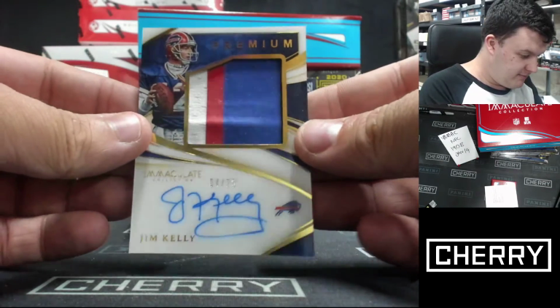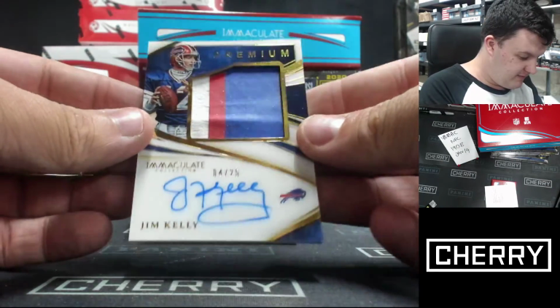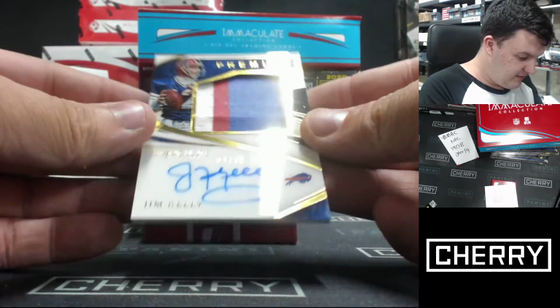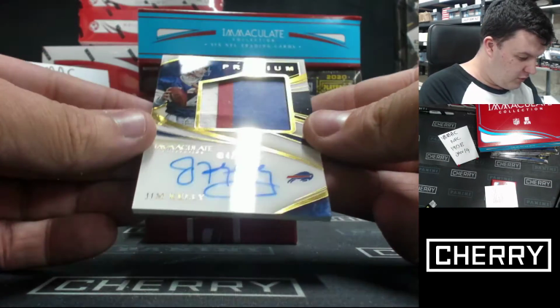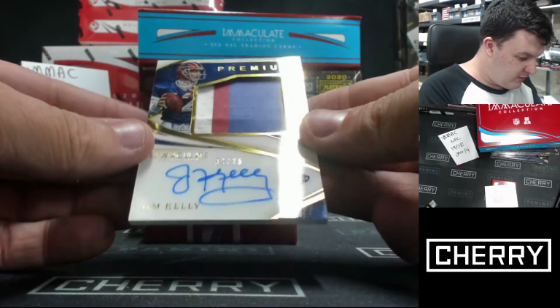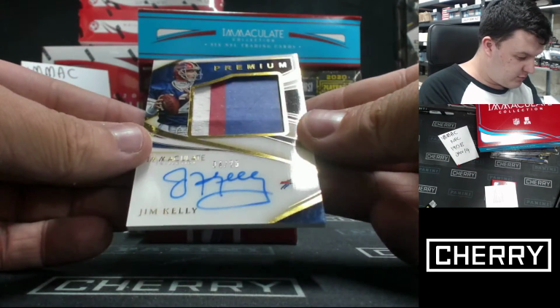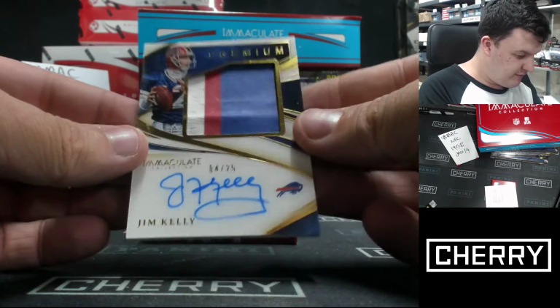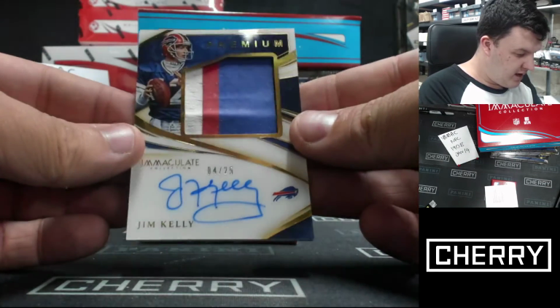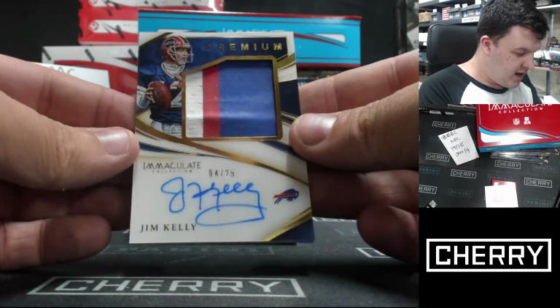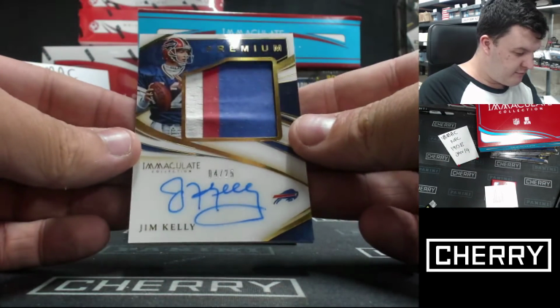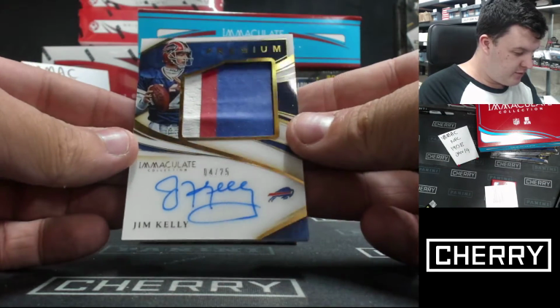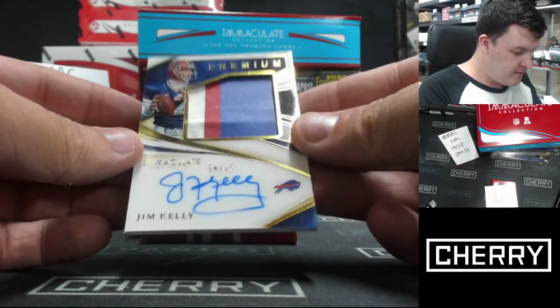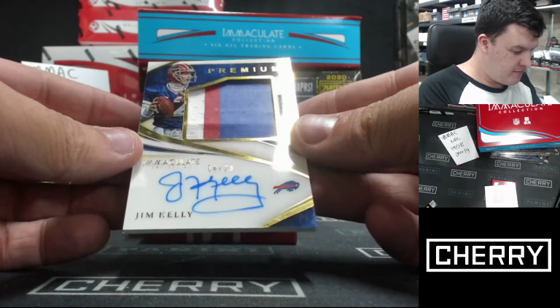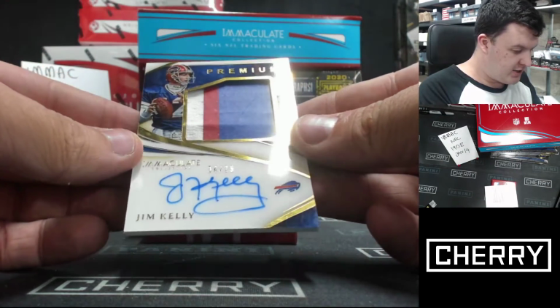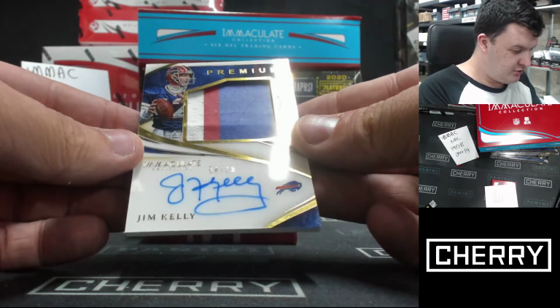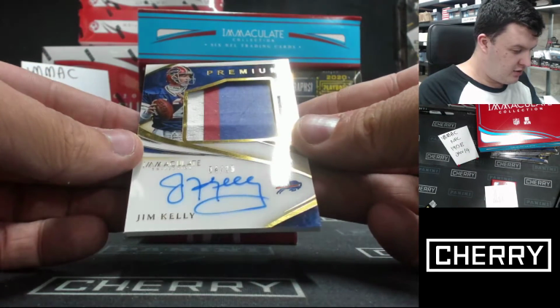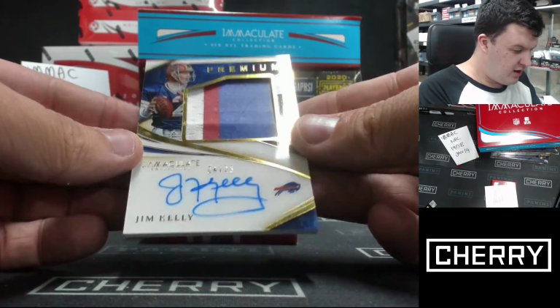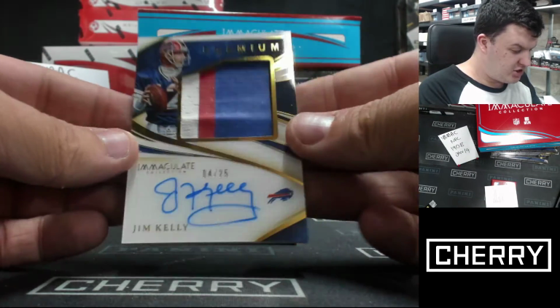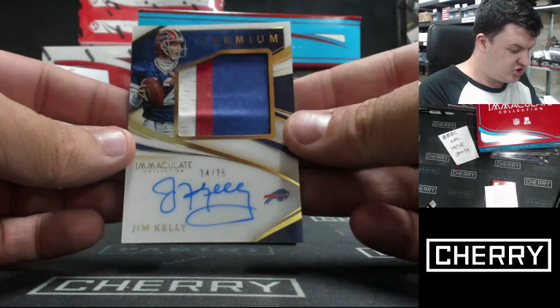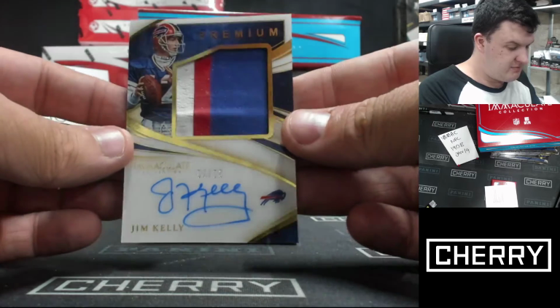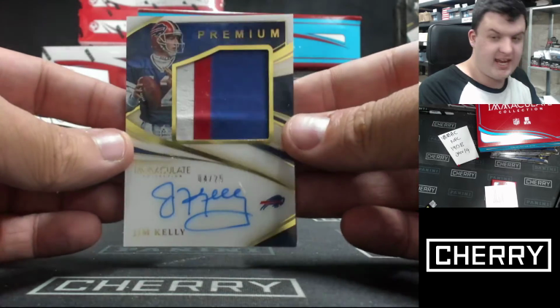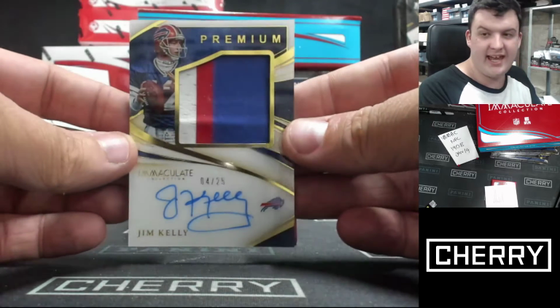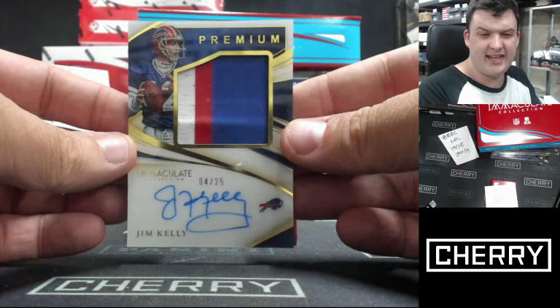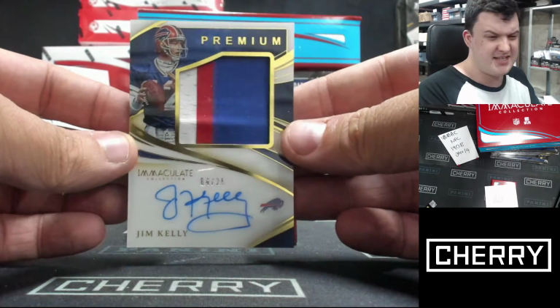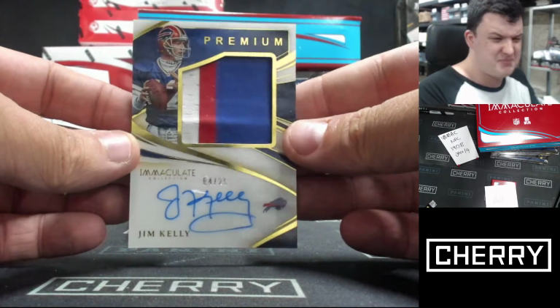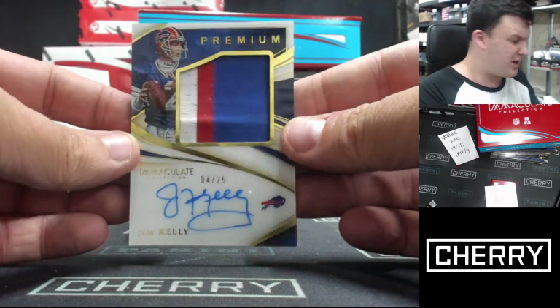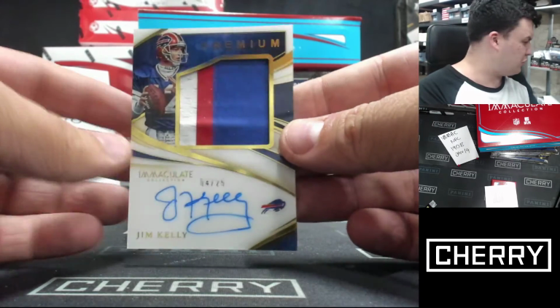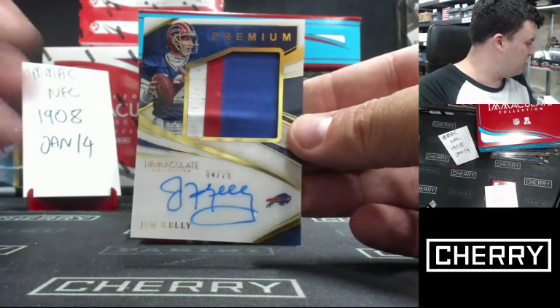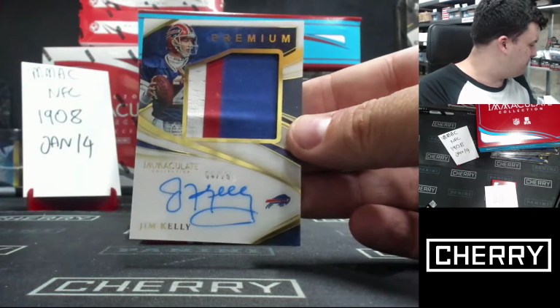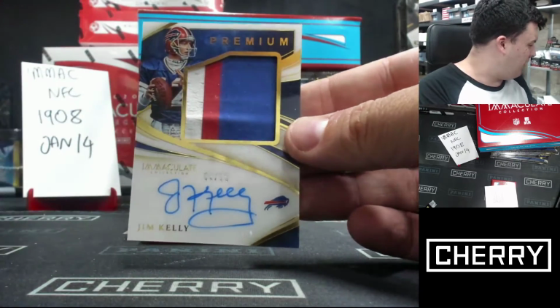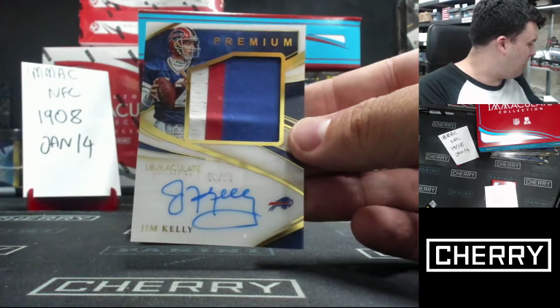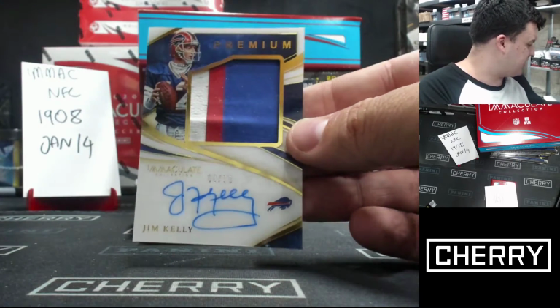Four of twenty-five. Premium Patch Auto — Jim Kelly. This has been a good box.